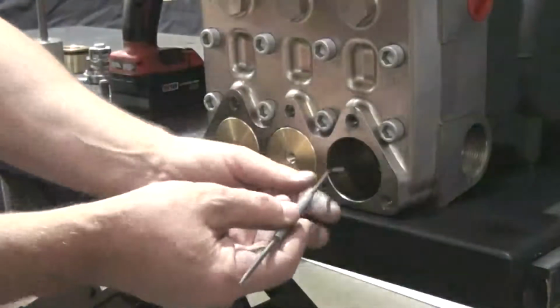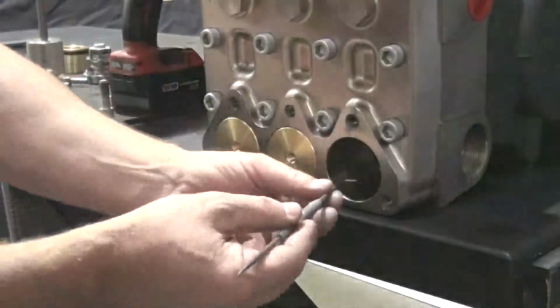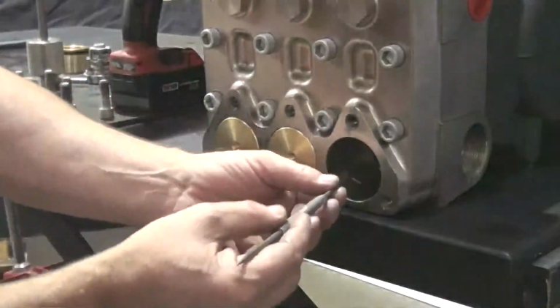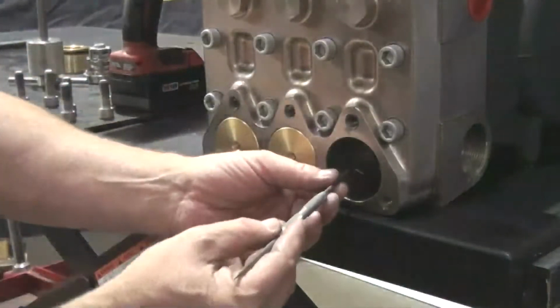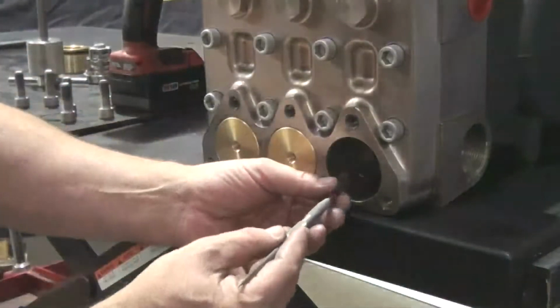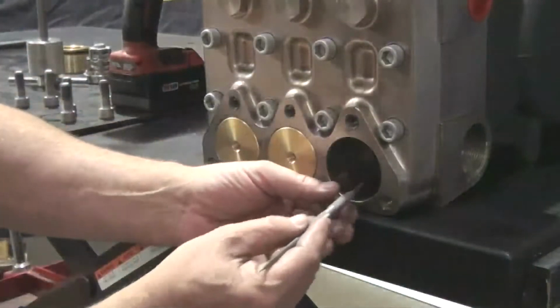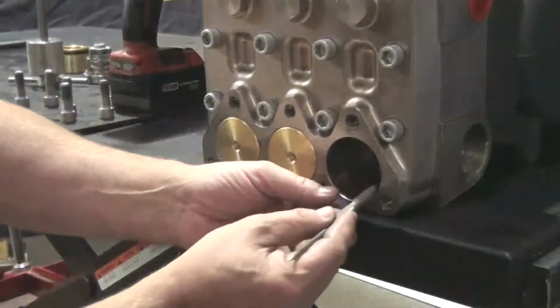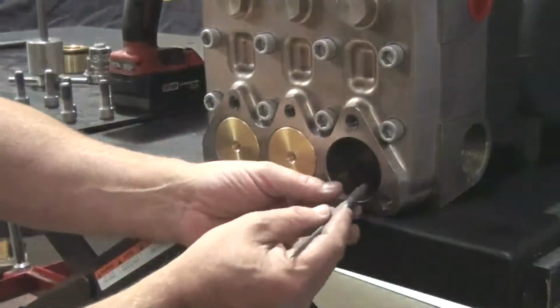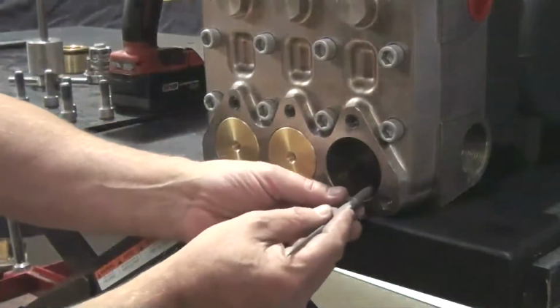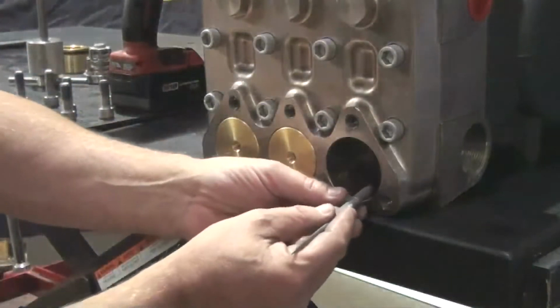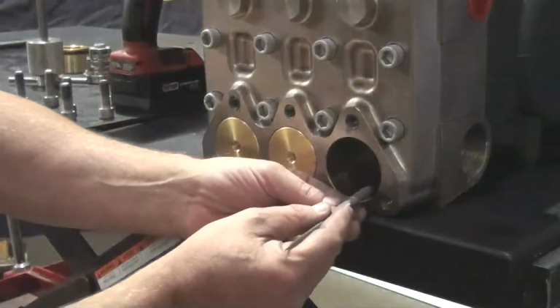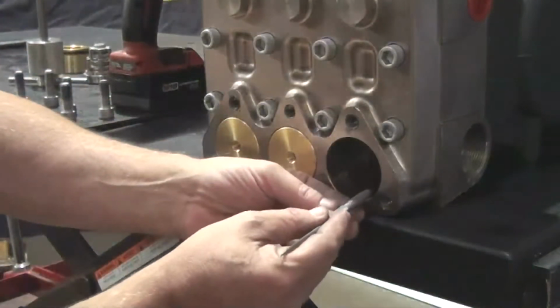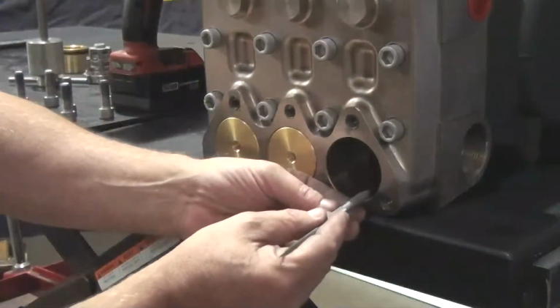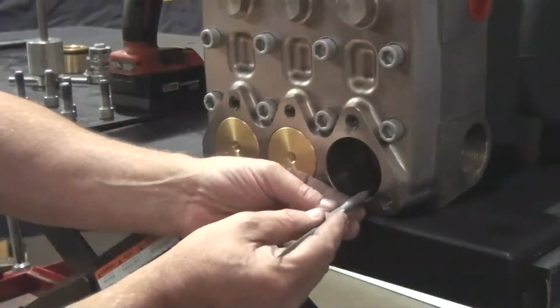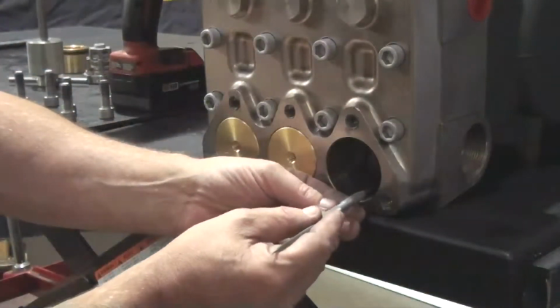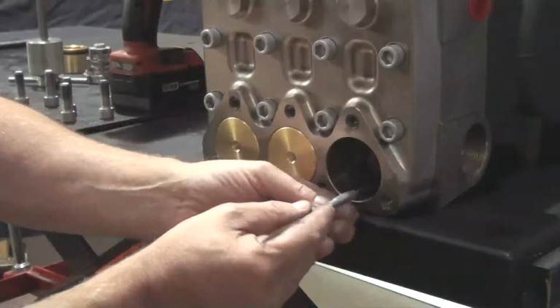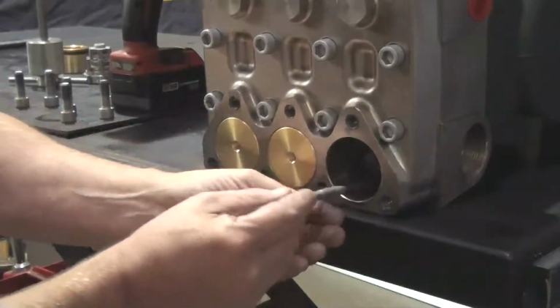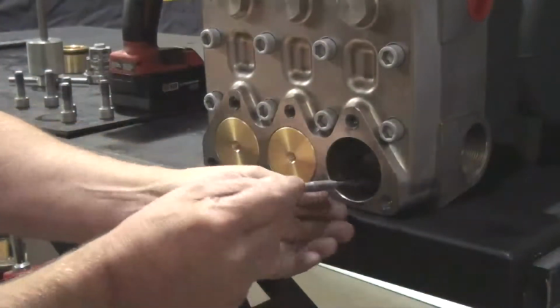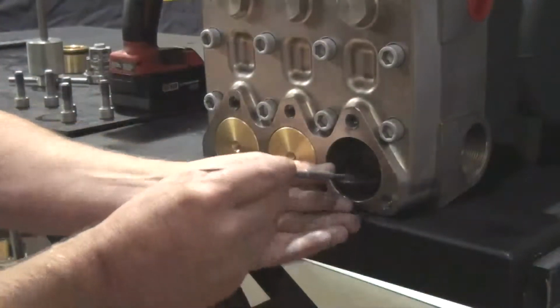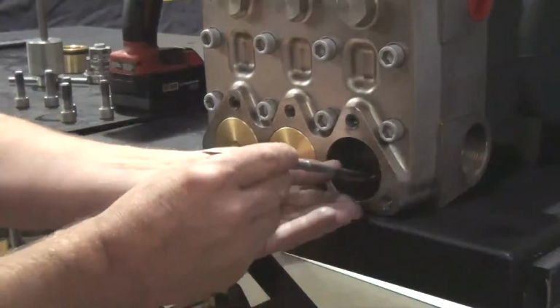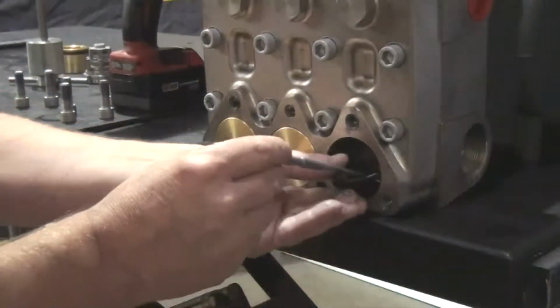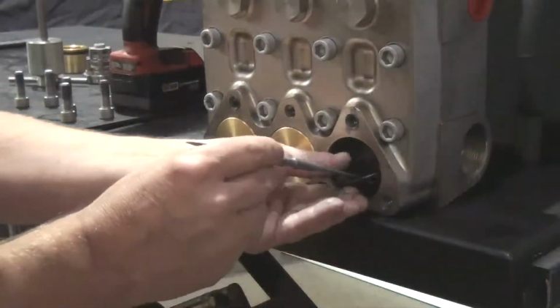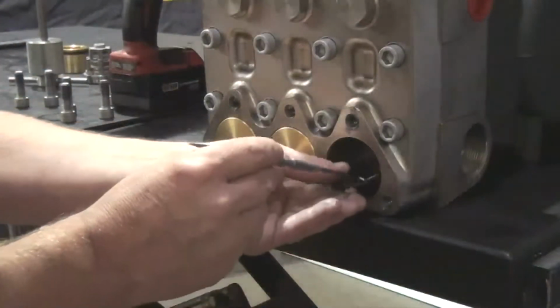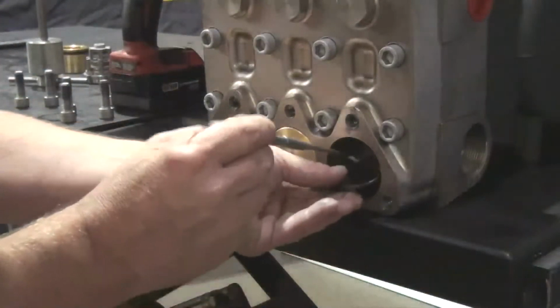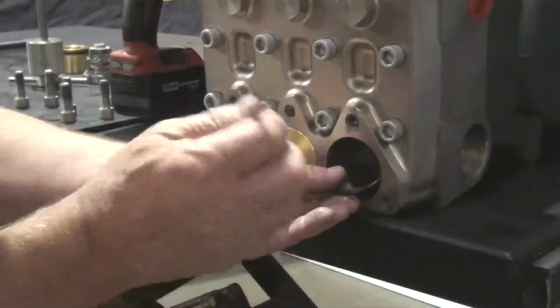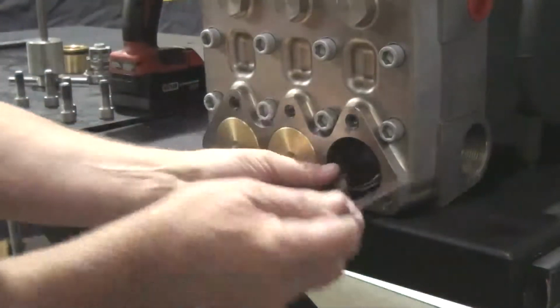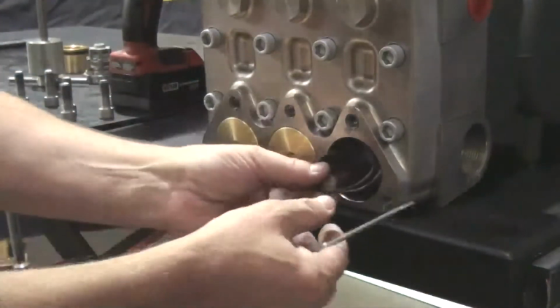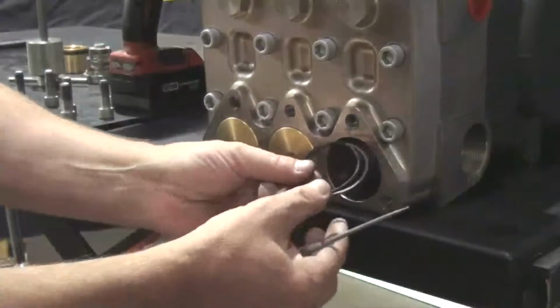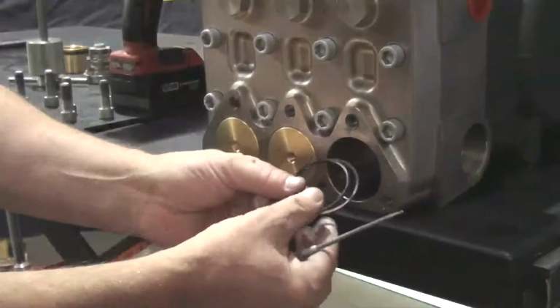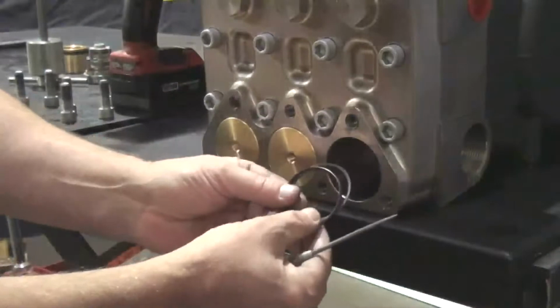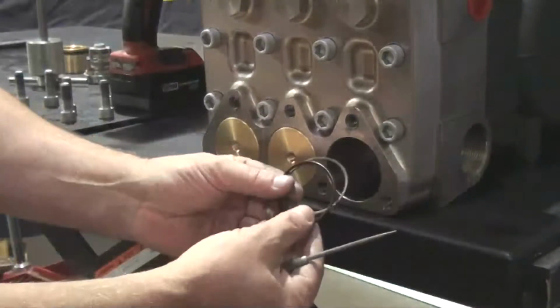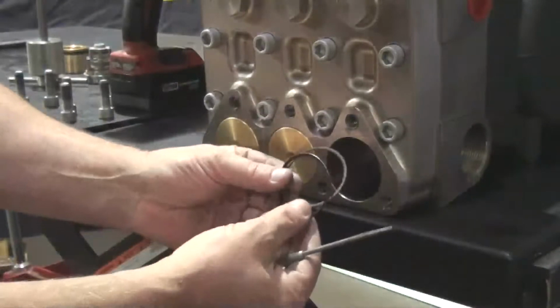Use a pick to remove the O-ring and the backup ring from the manifold.